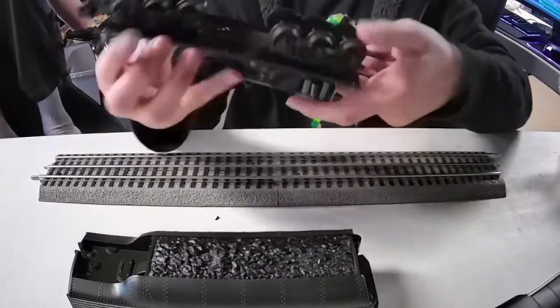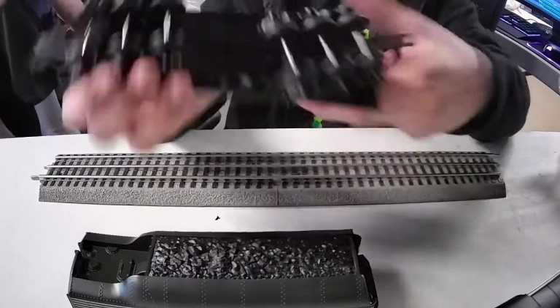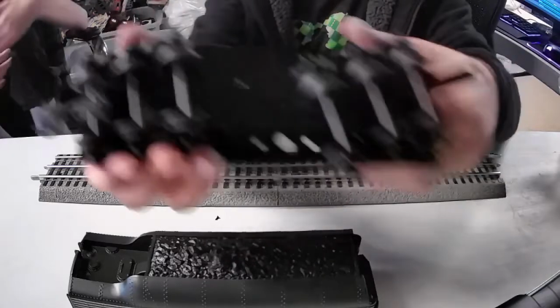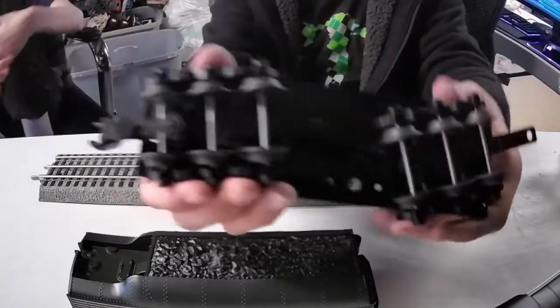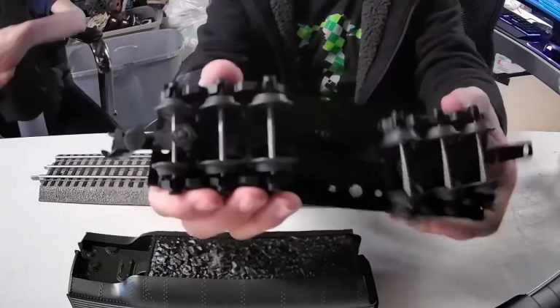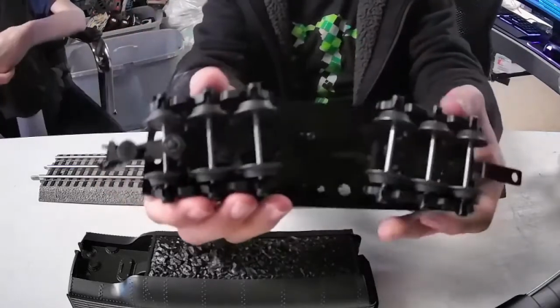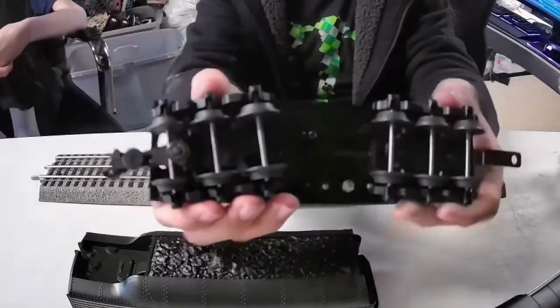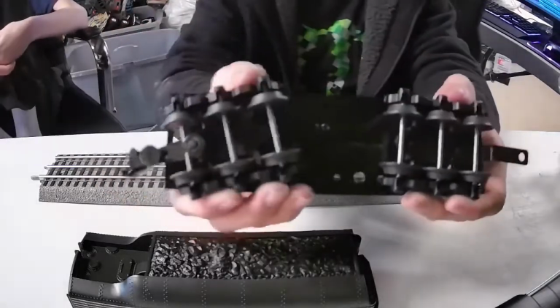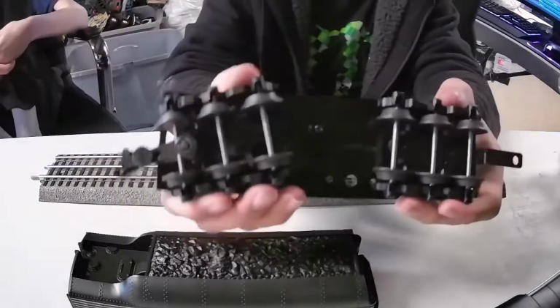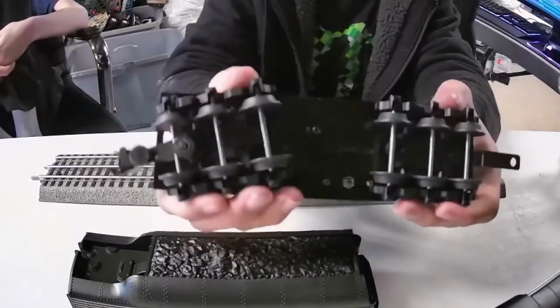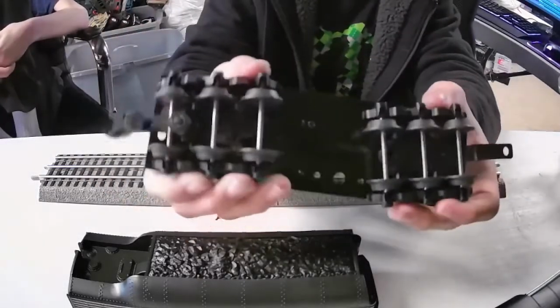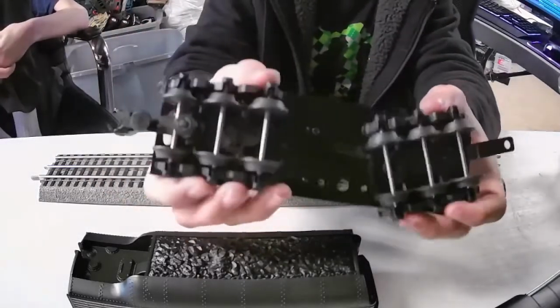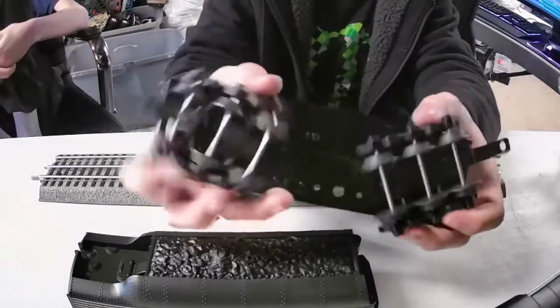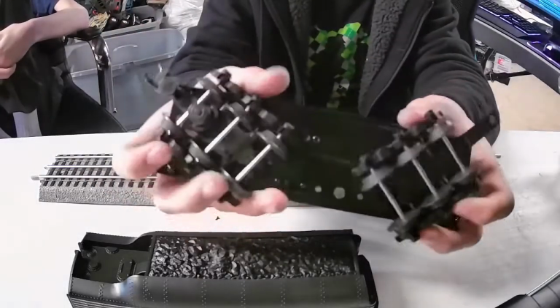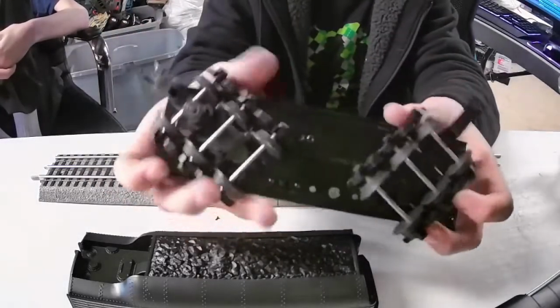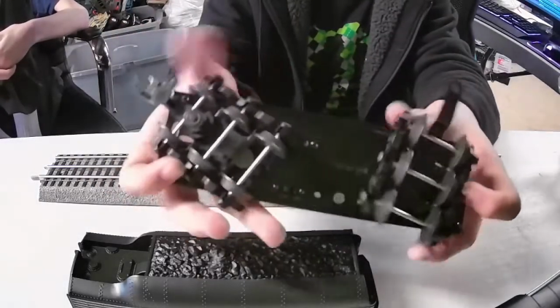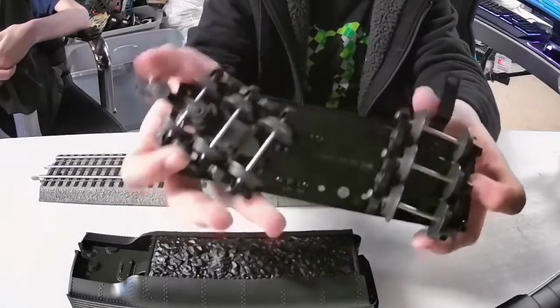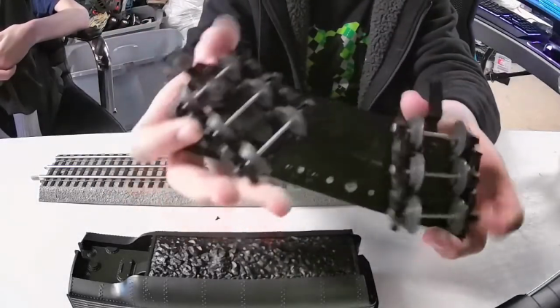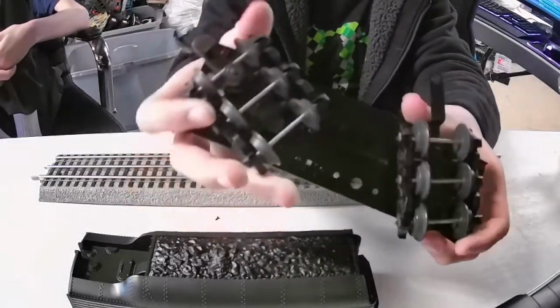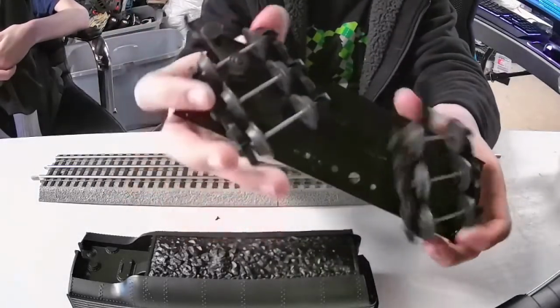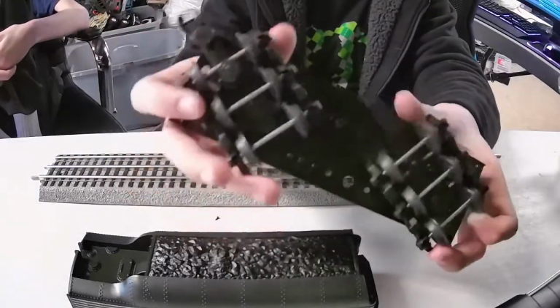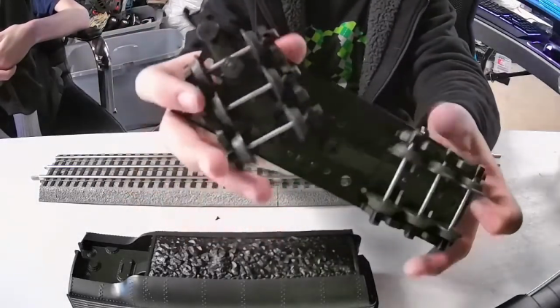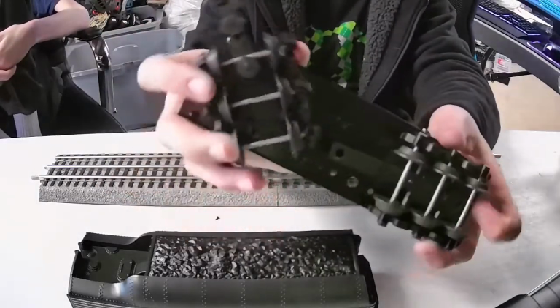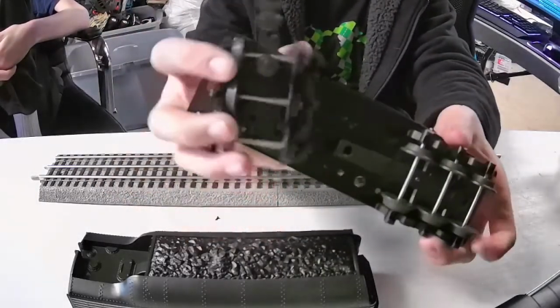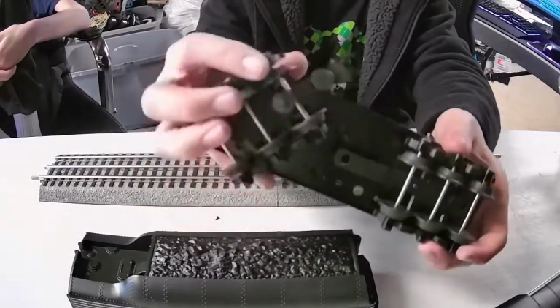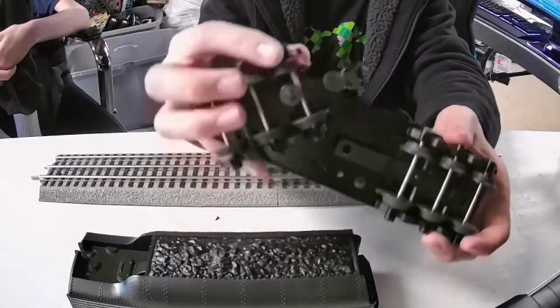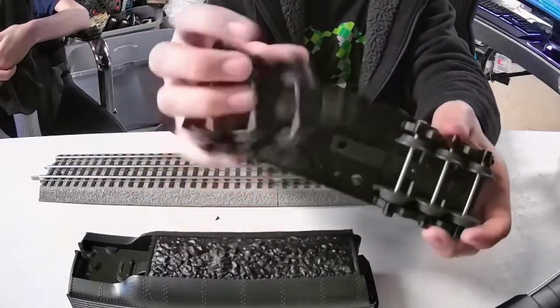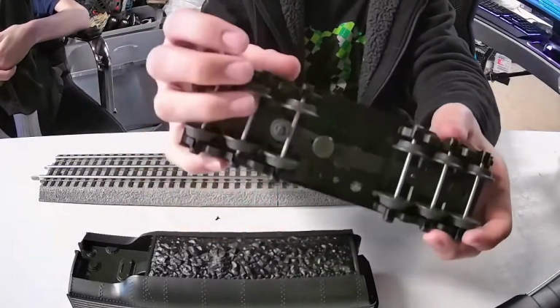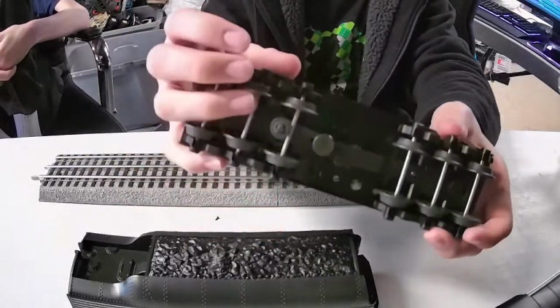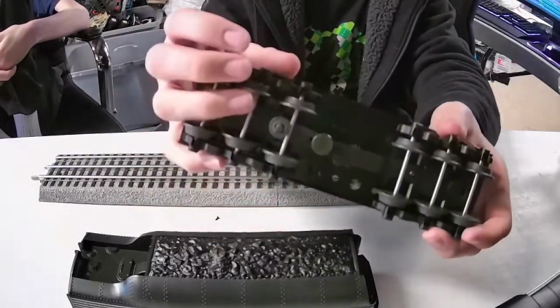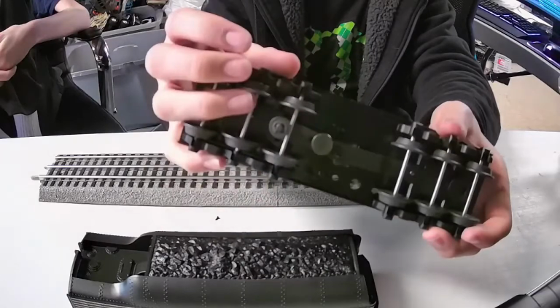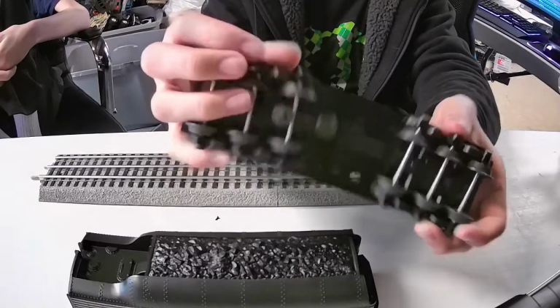You can see the bottom of the tender — these have full range of motion, so if you wanted to you could articulate them.